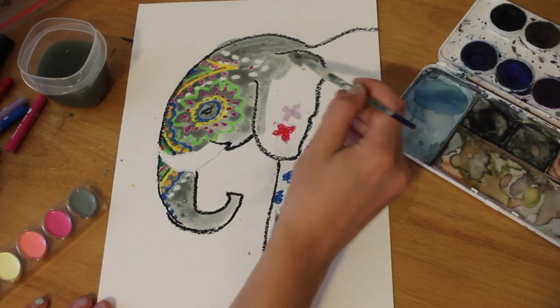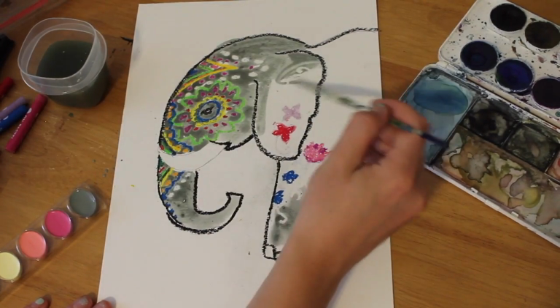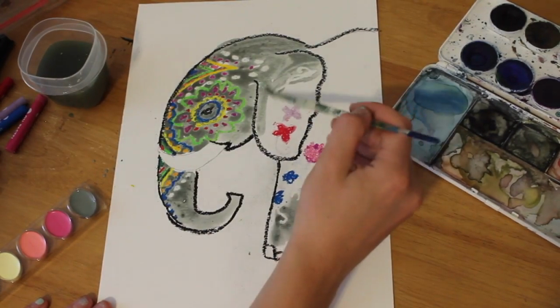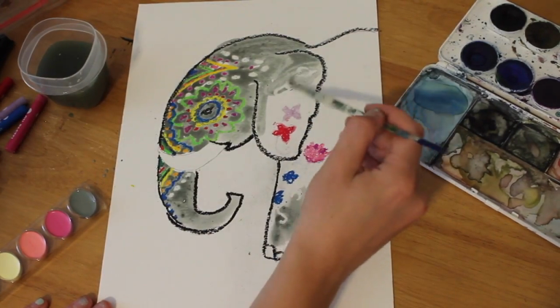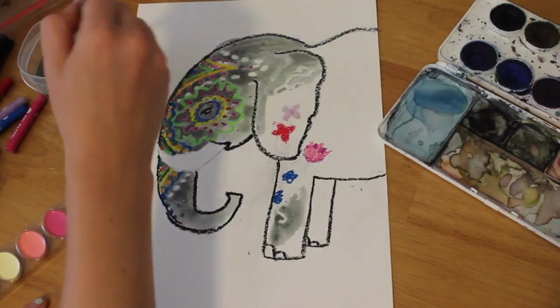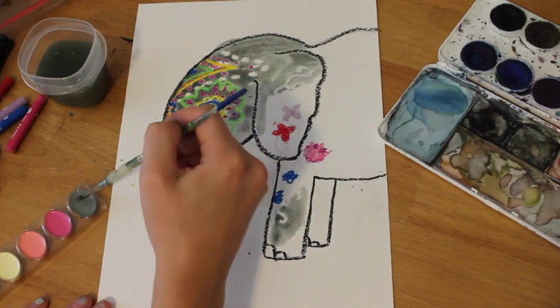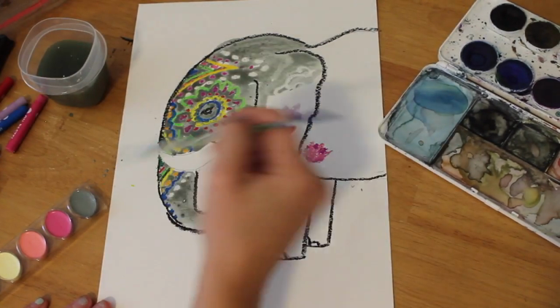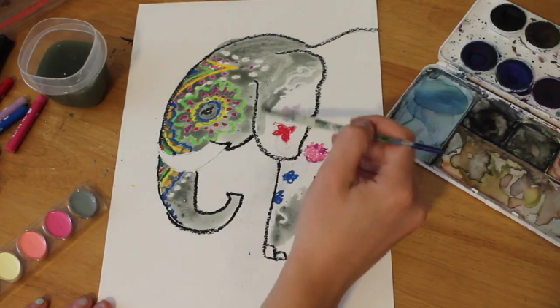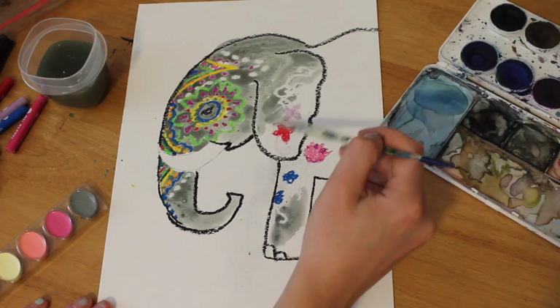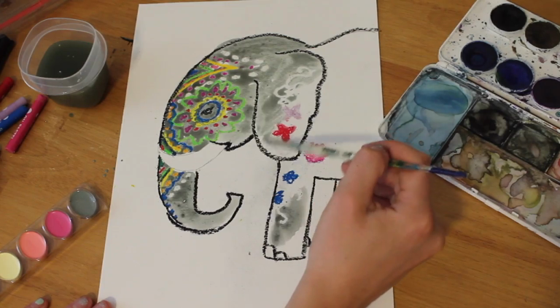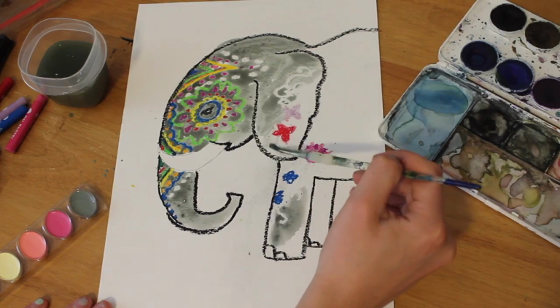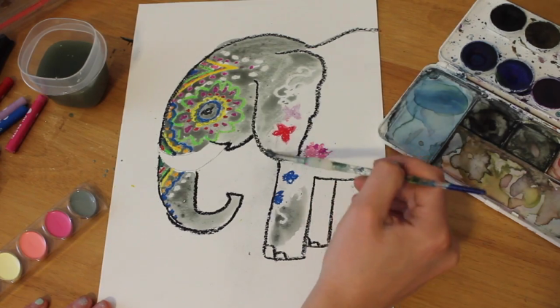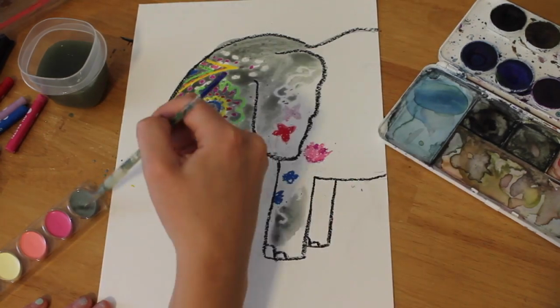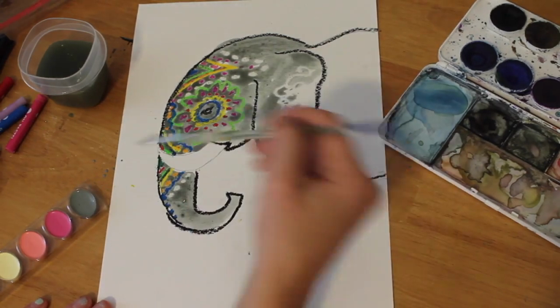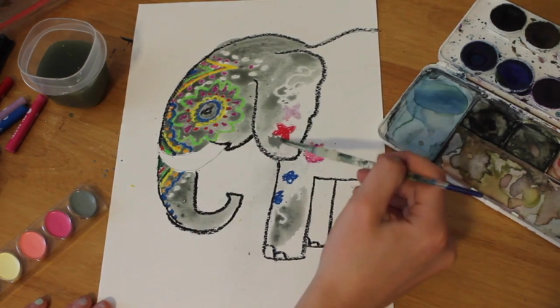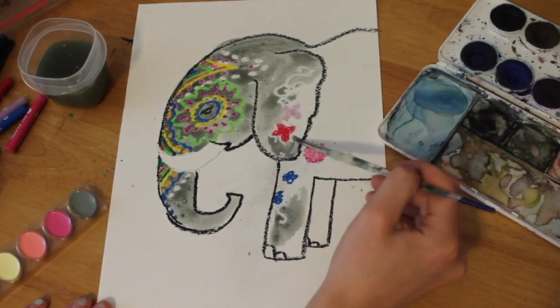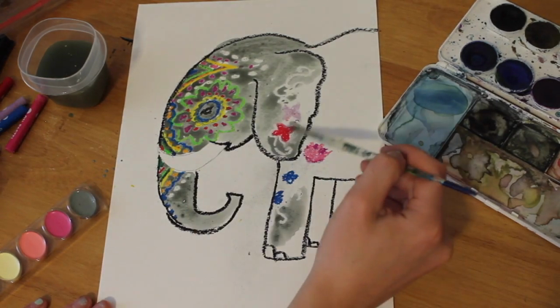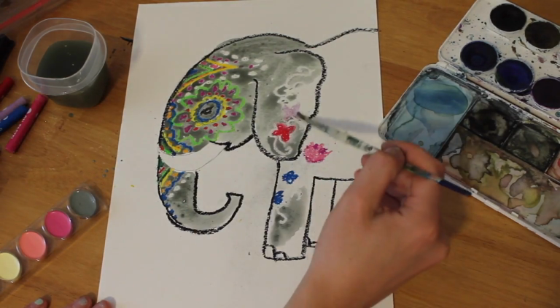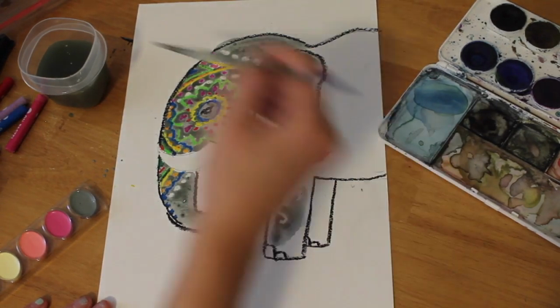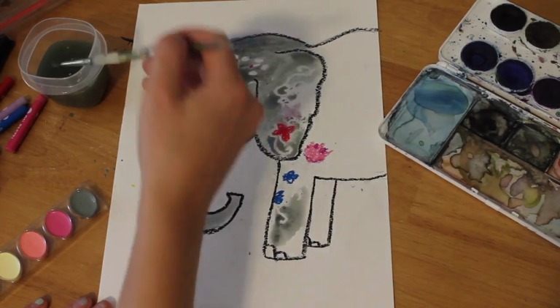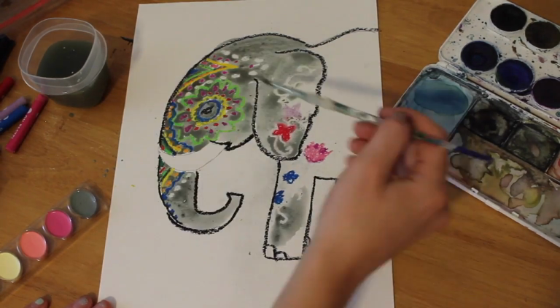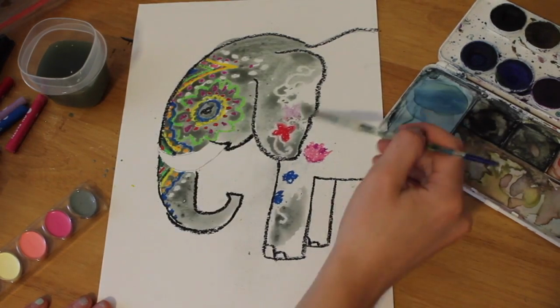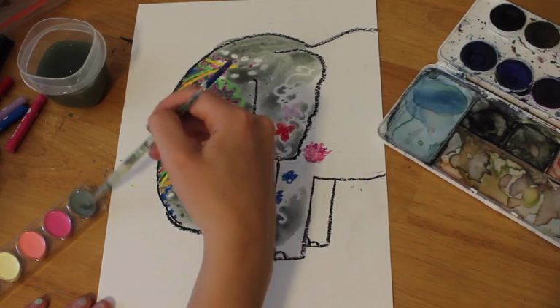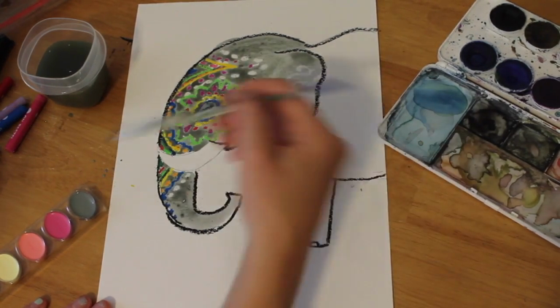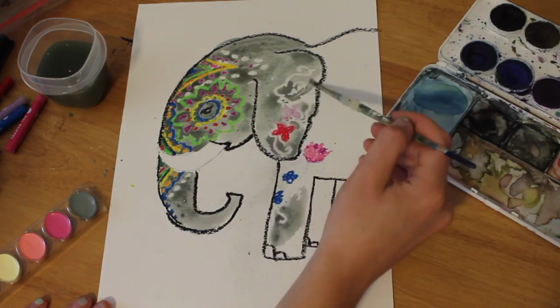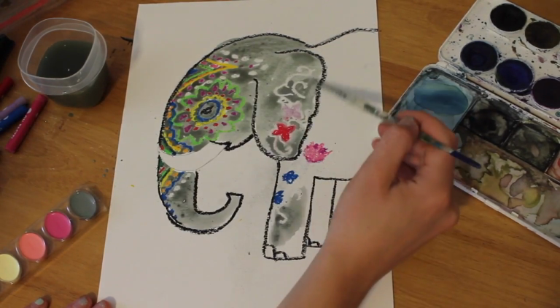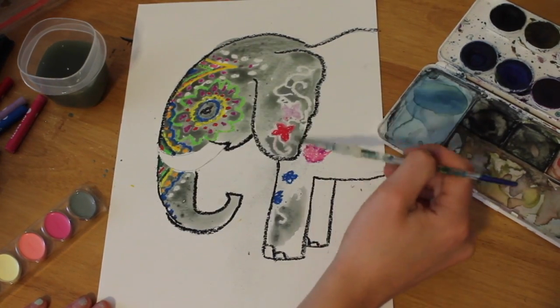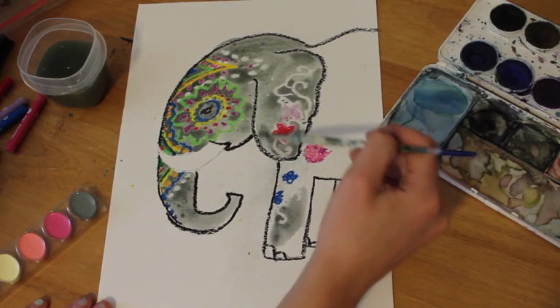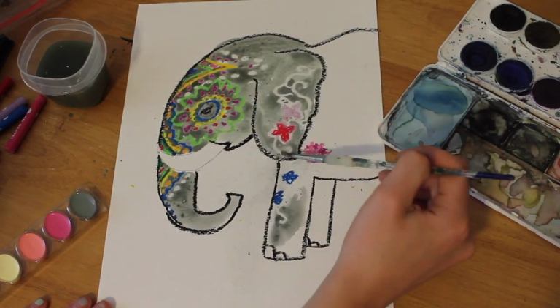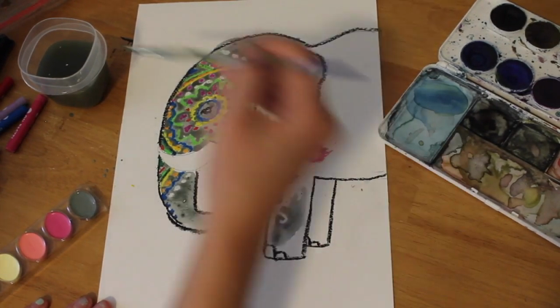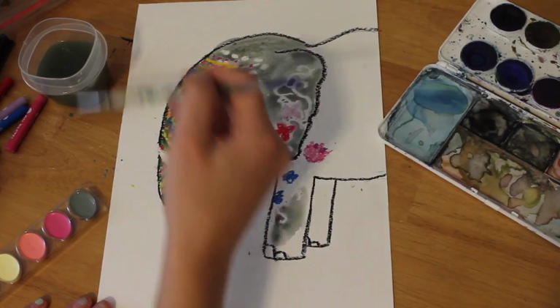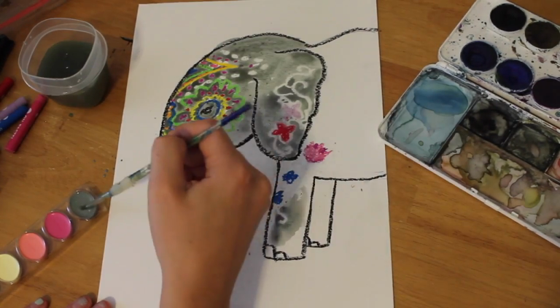So now we're about to get to the white oil pastel flowing through. Look at that — don't they look cool? Oh, I love that! It's like magic!